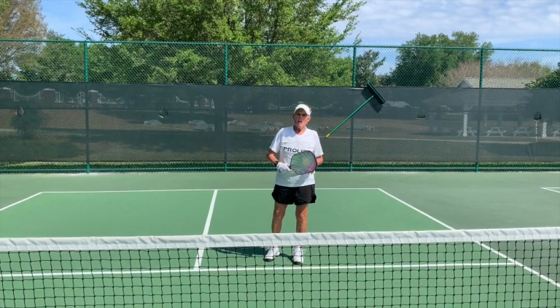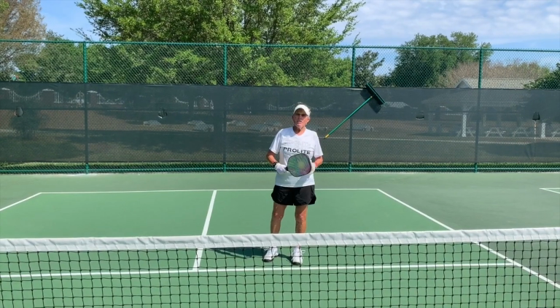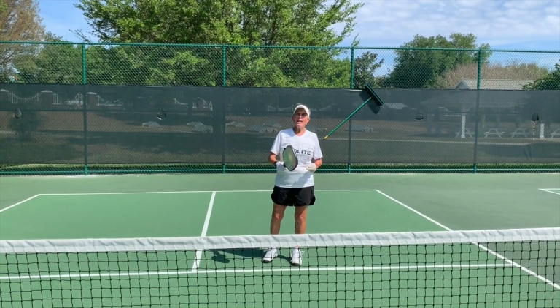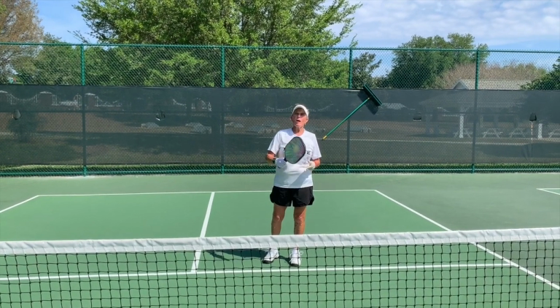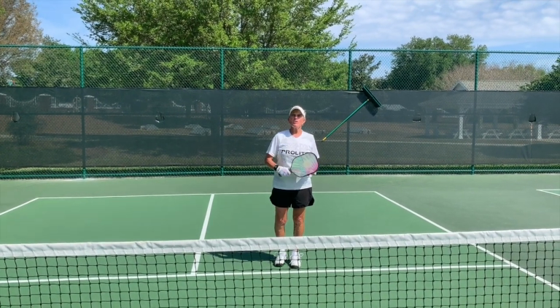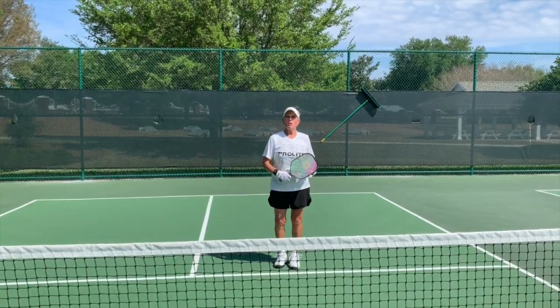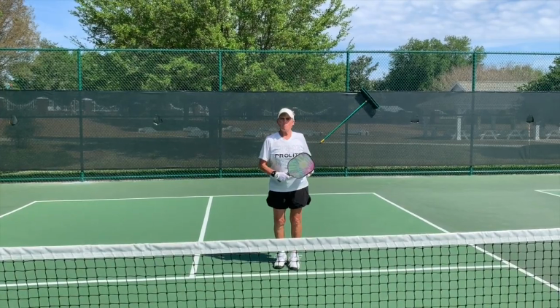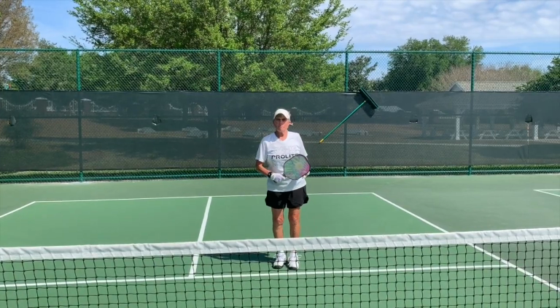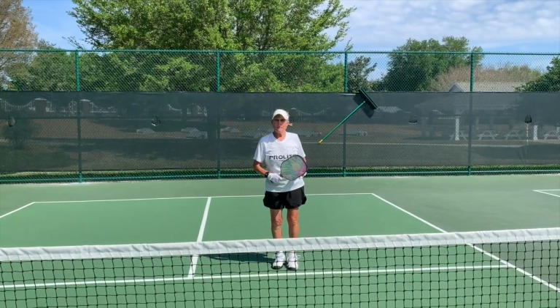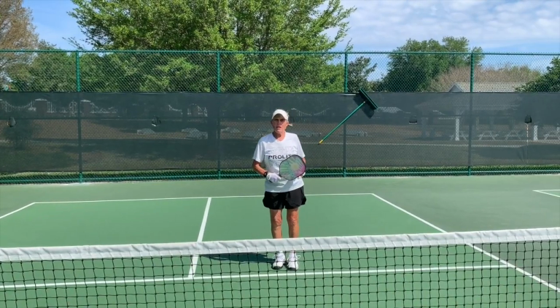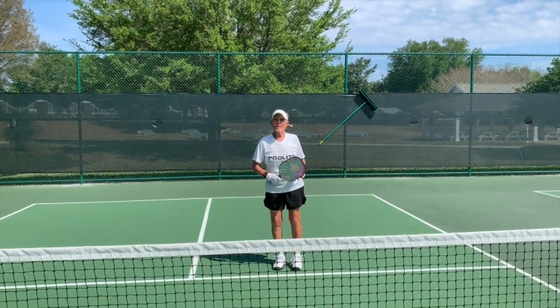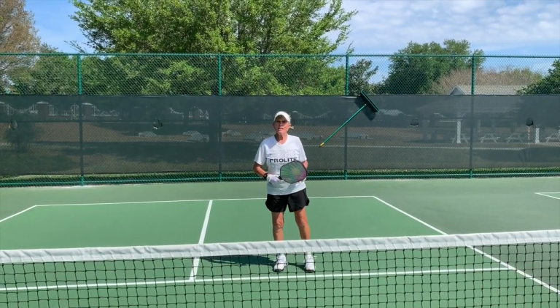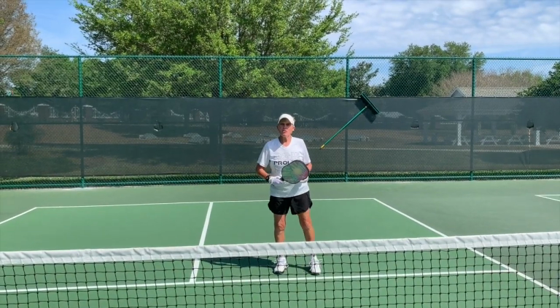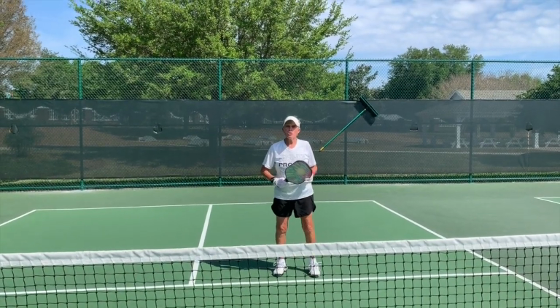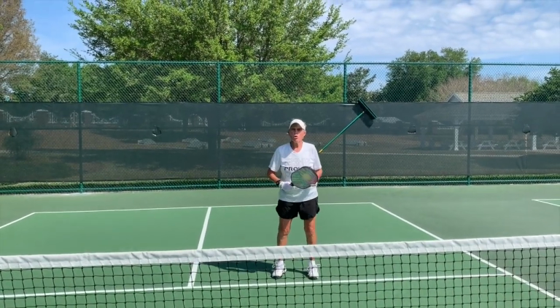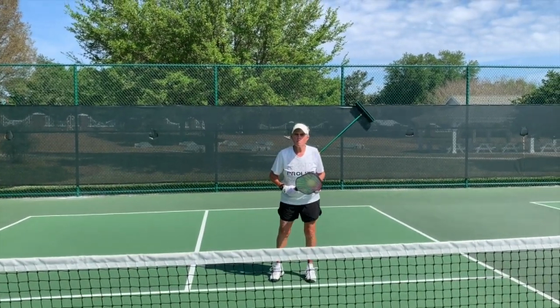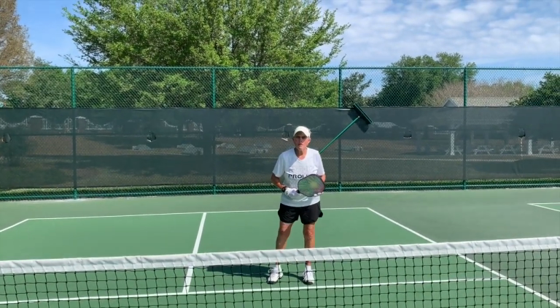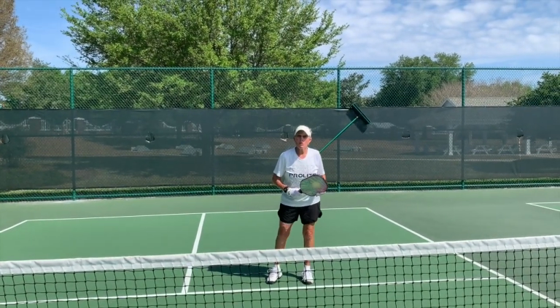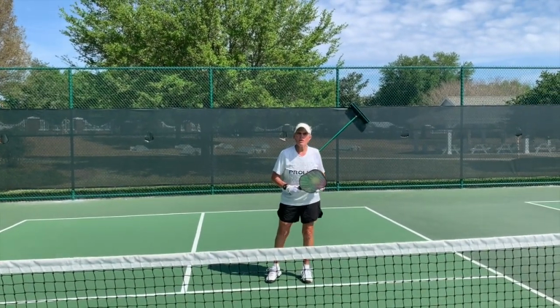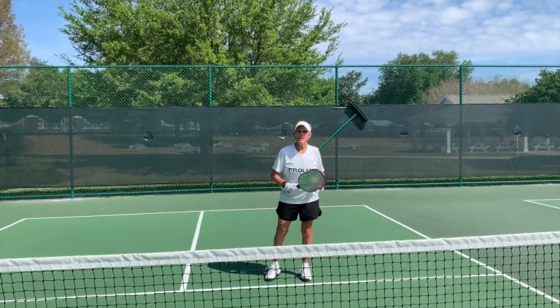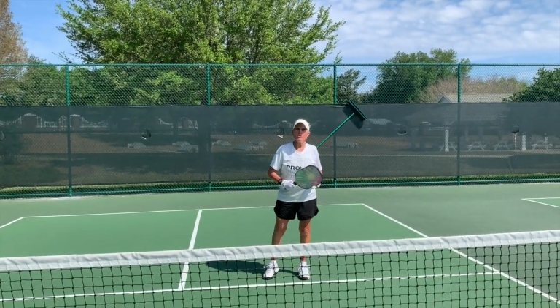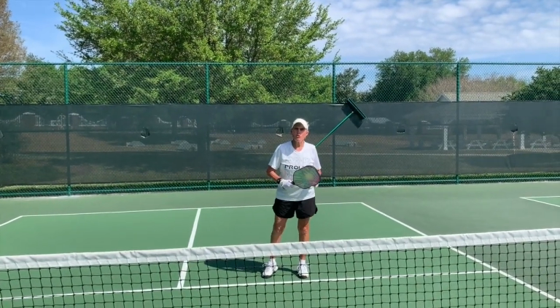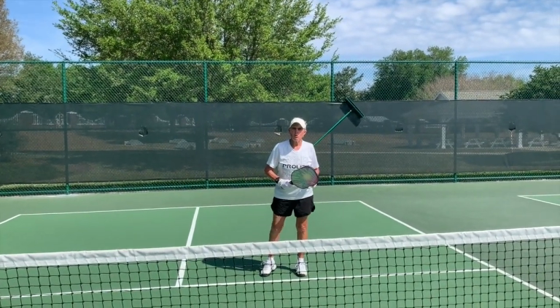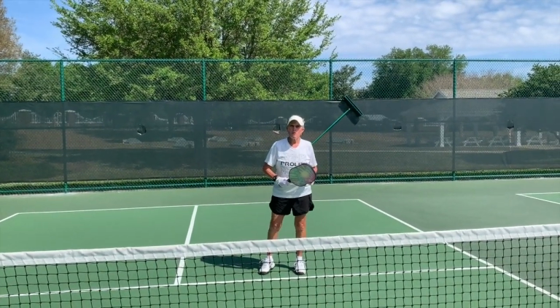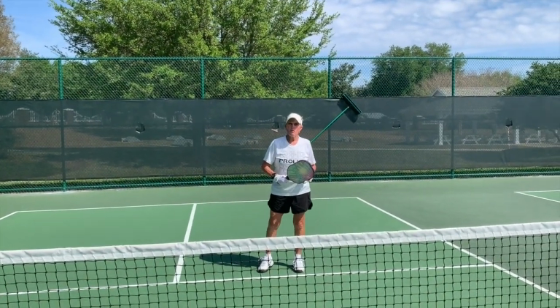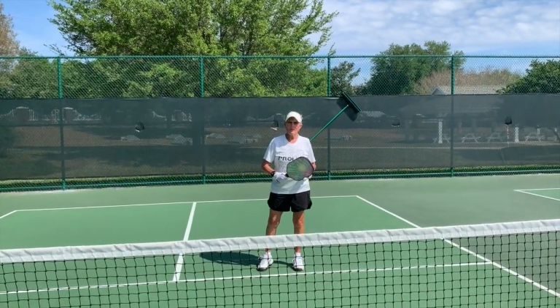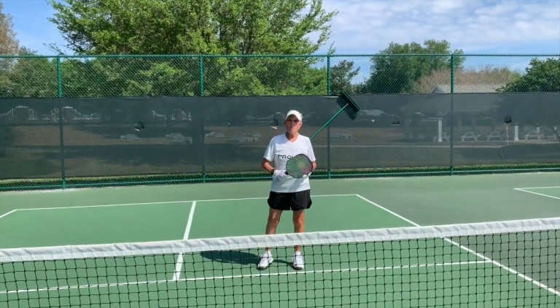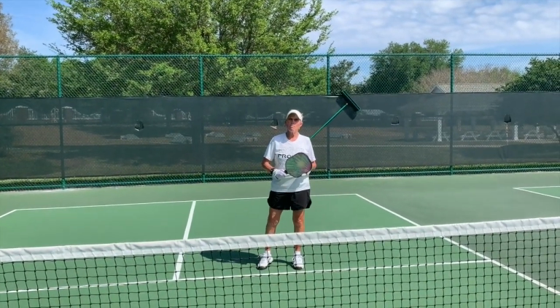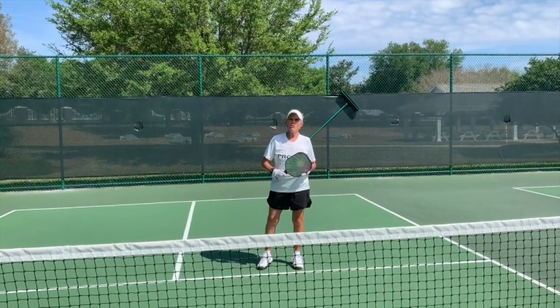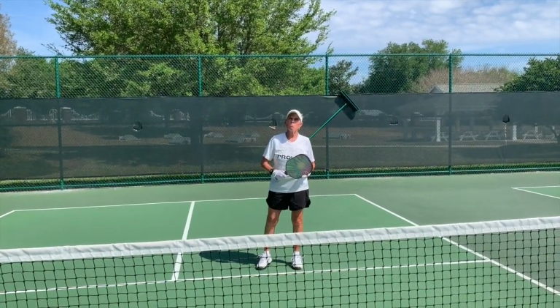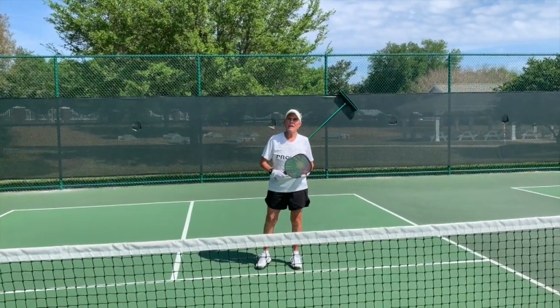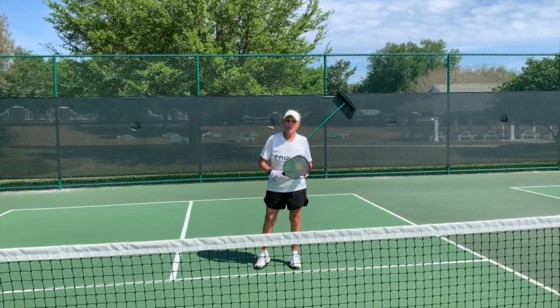Today's episode: things short people need to do to become a better player.